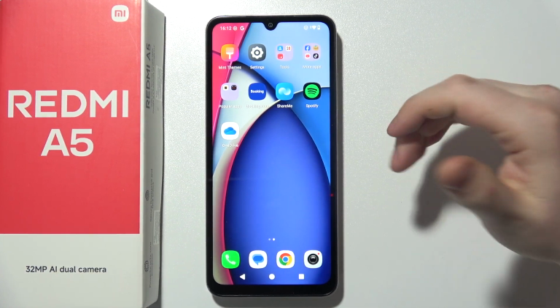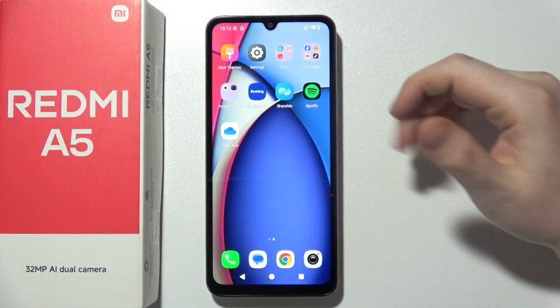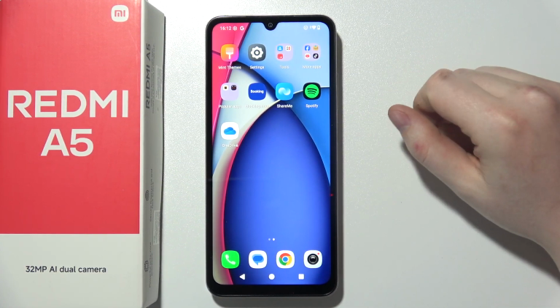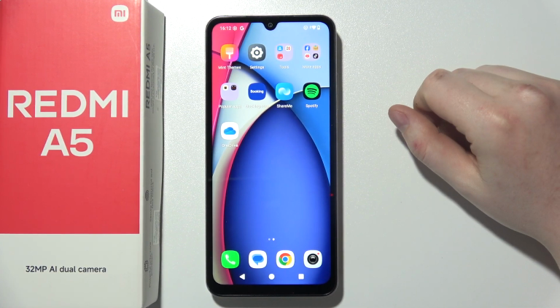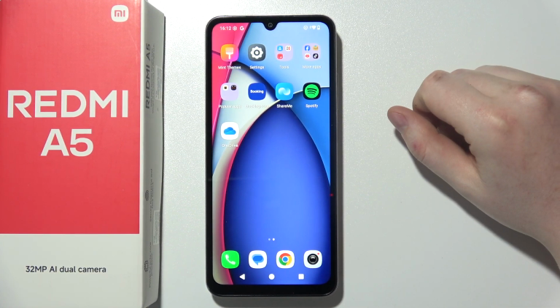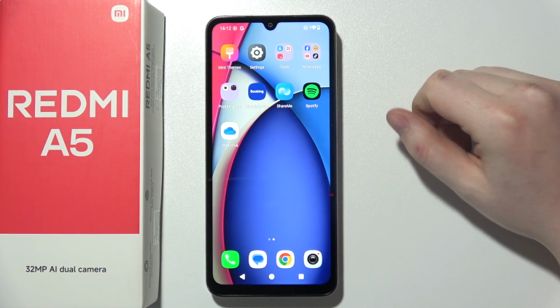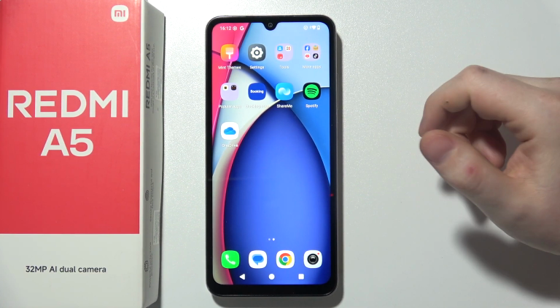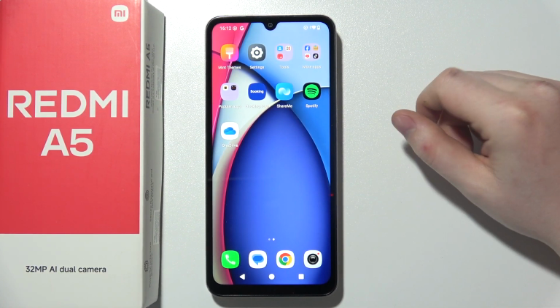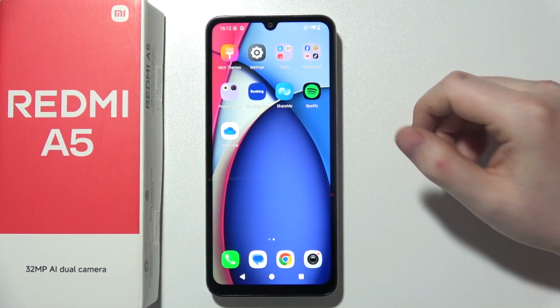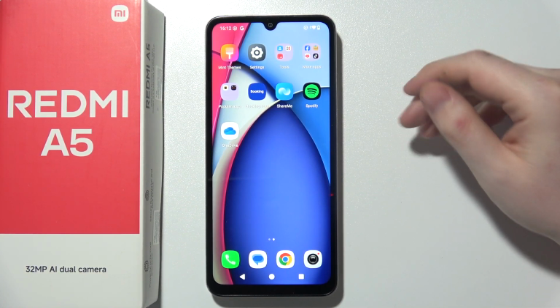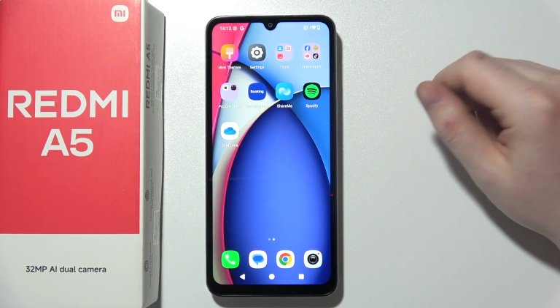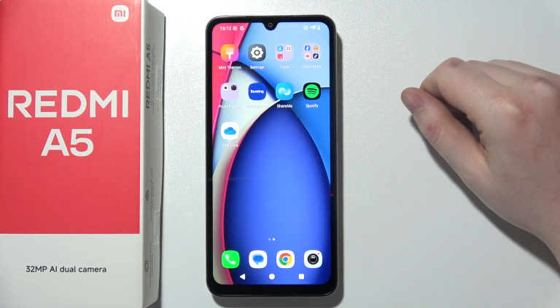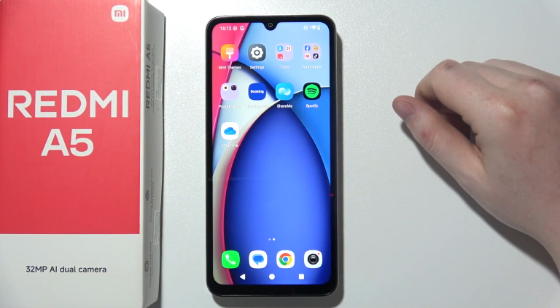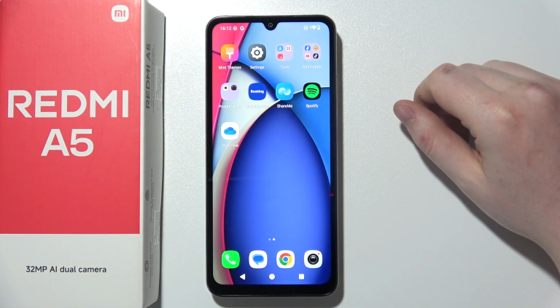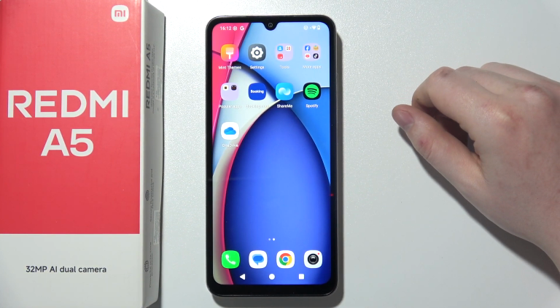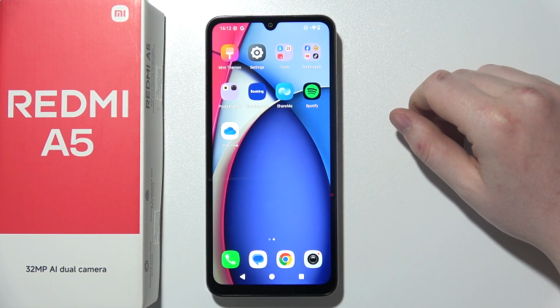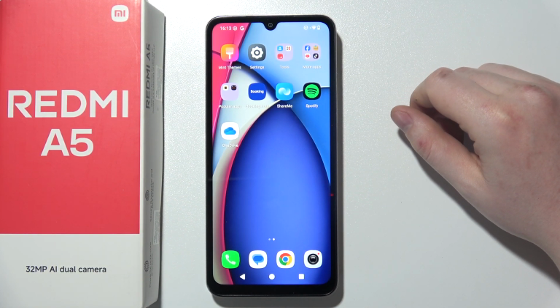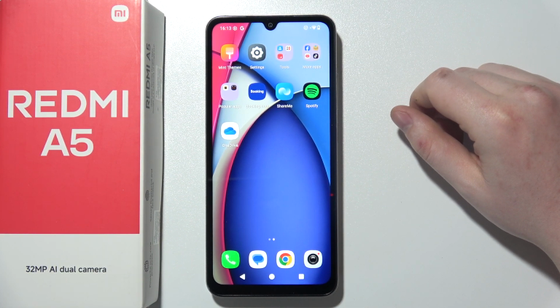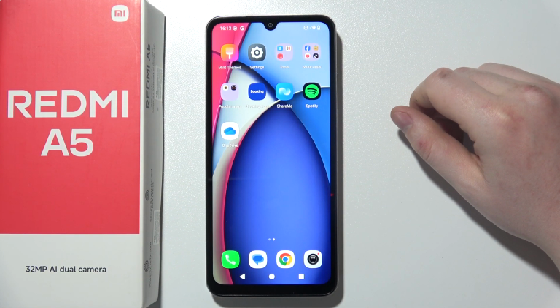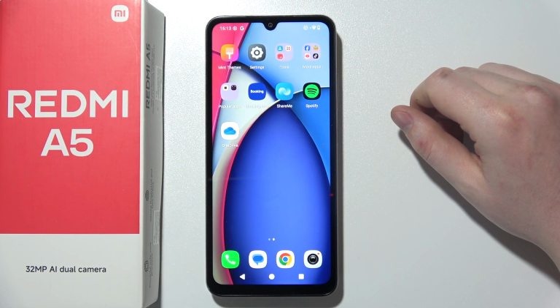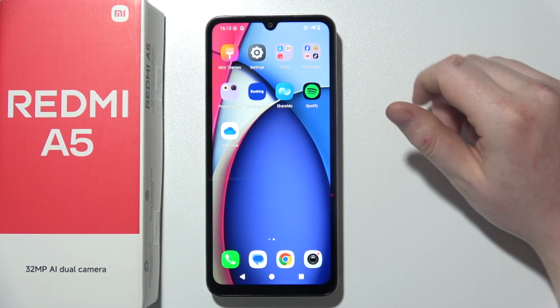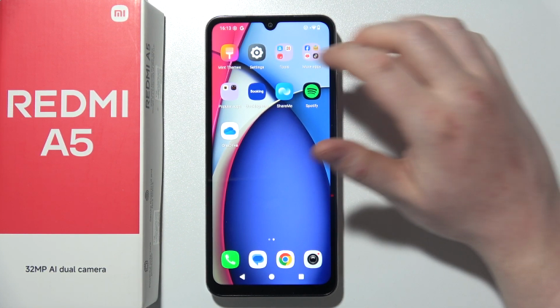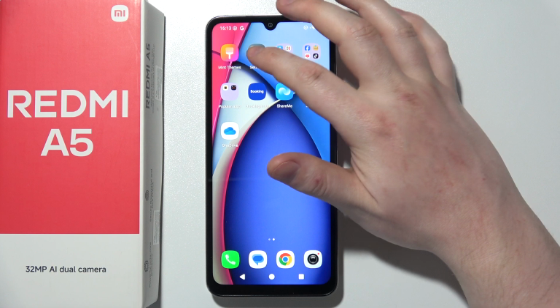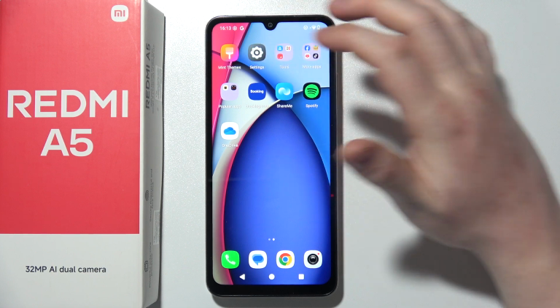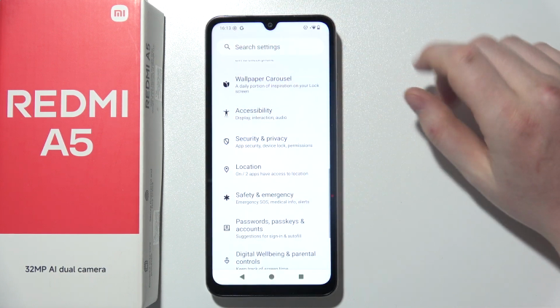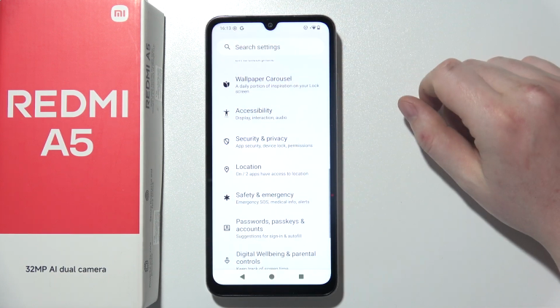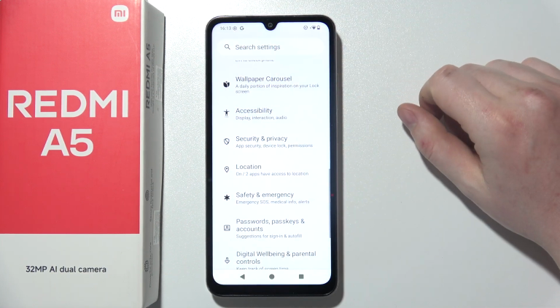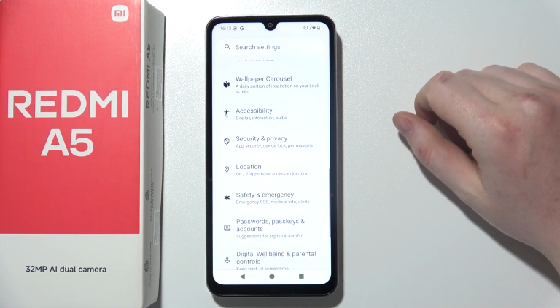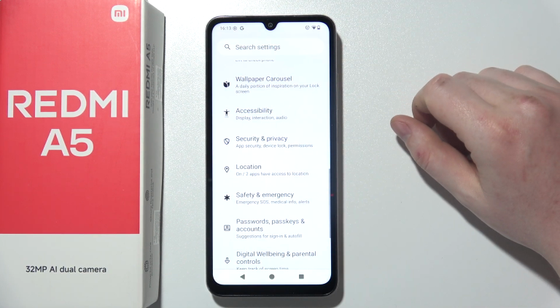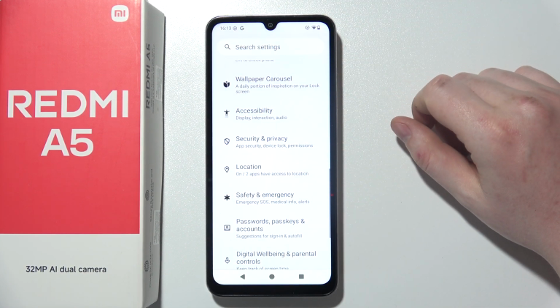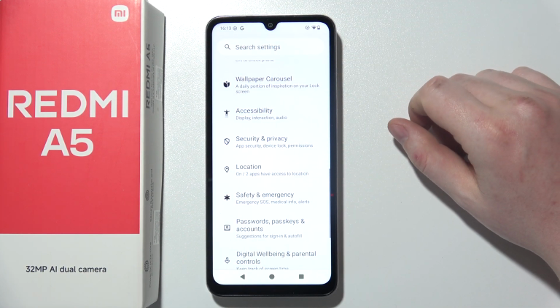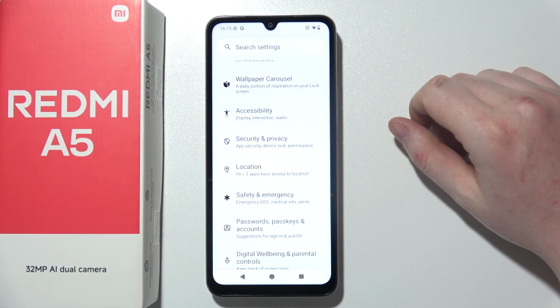To set up the fingerprint unlock on Xiaomi Redmi A5, first of all we'll need to open Settings on our device.